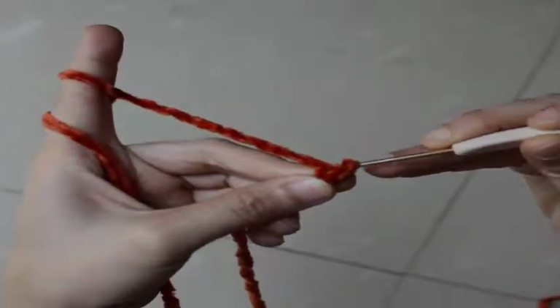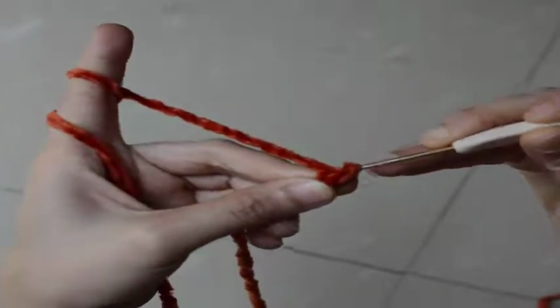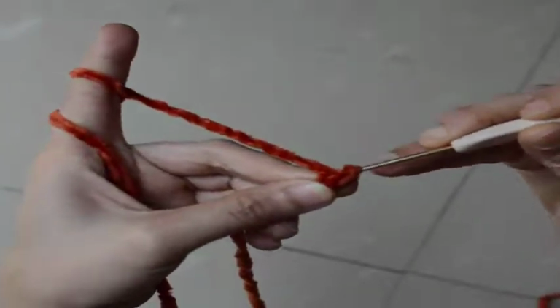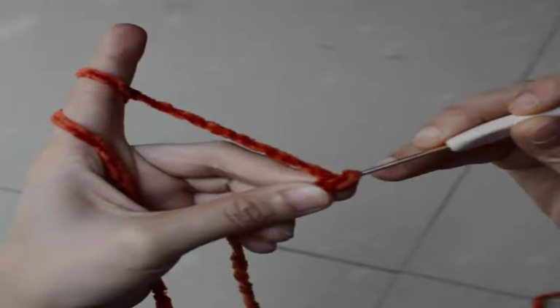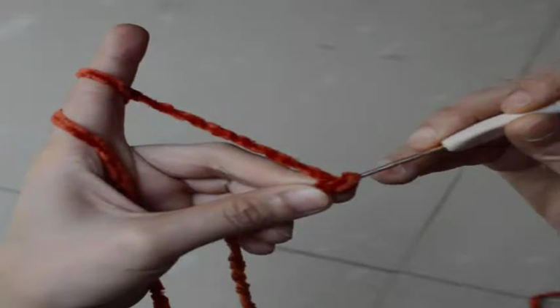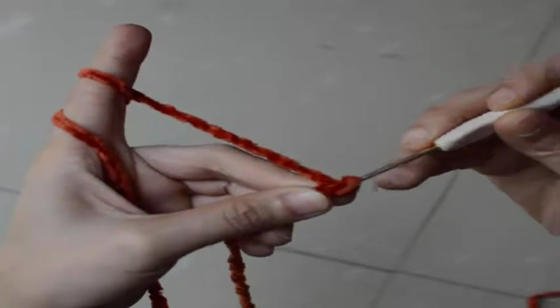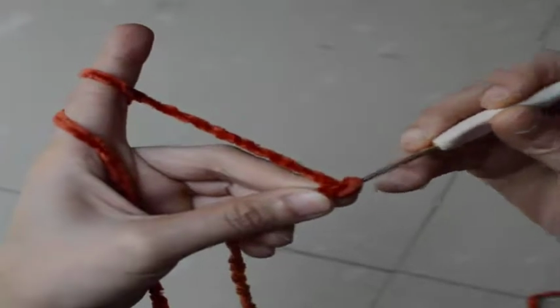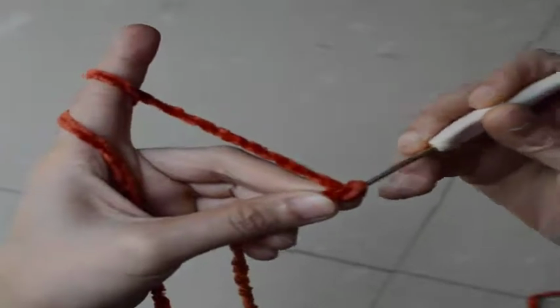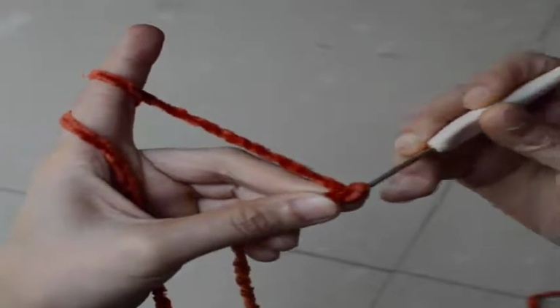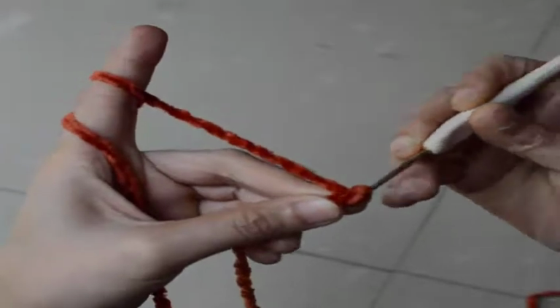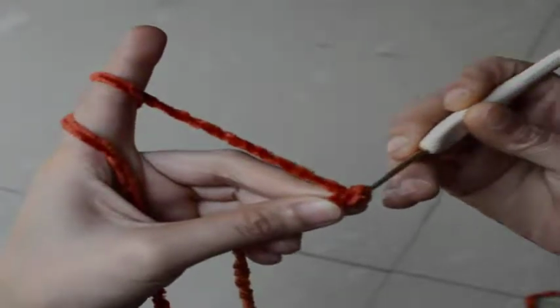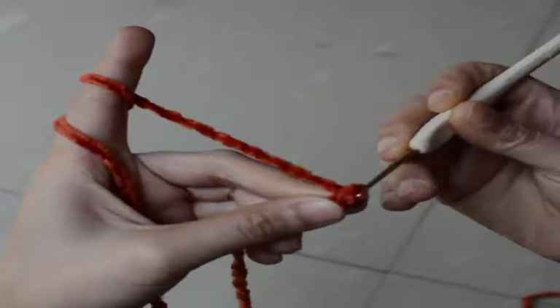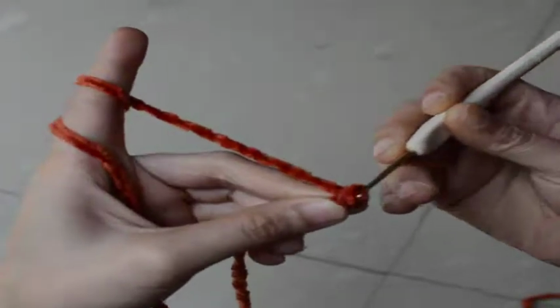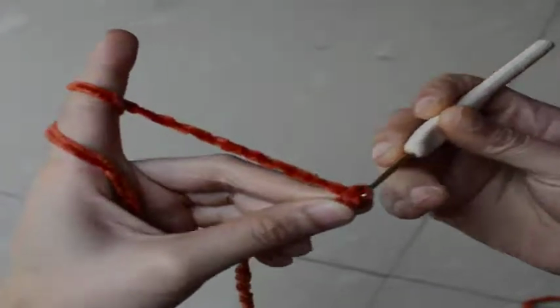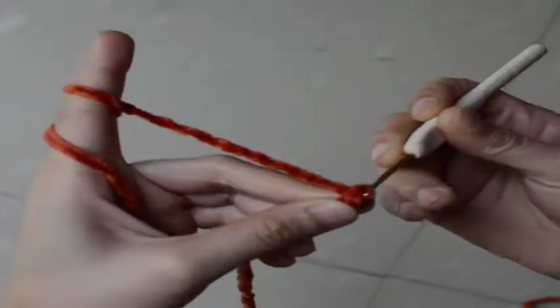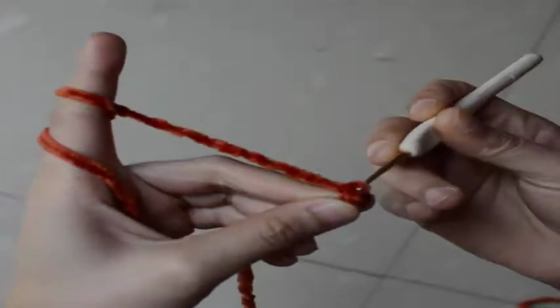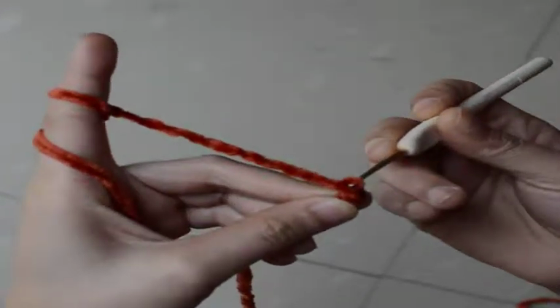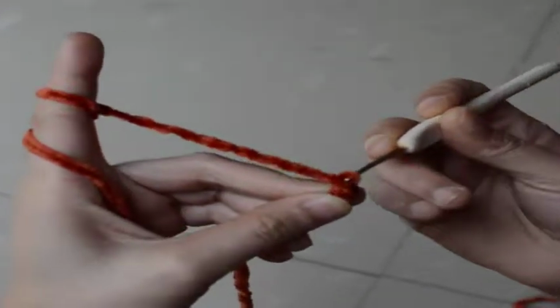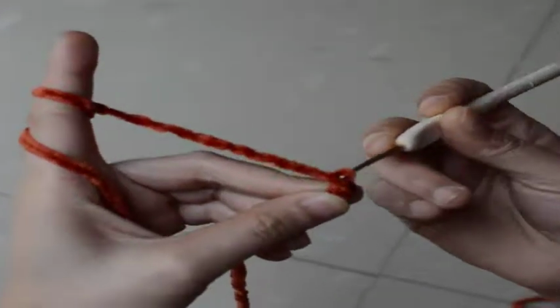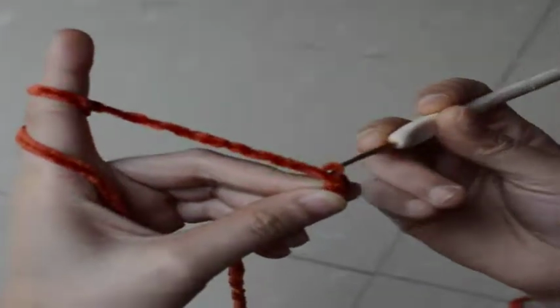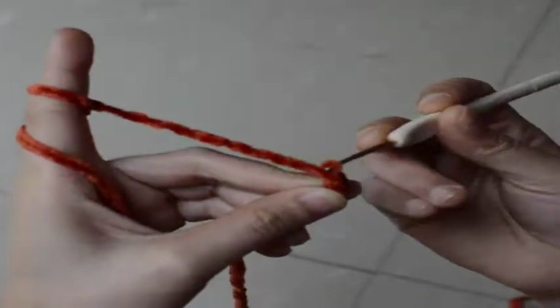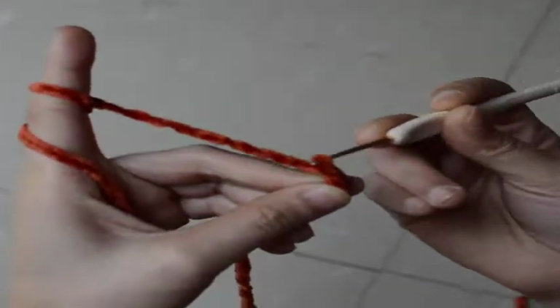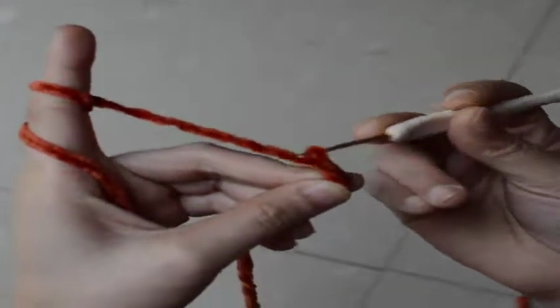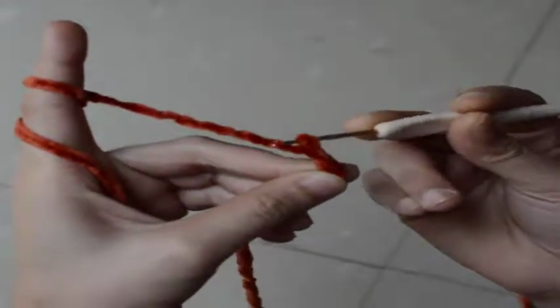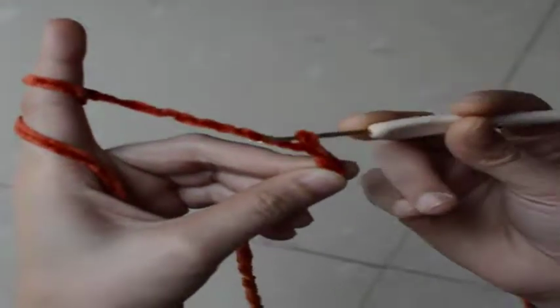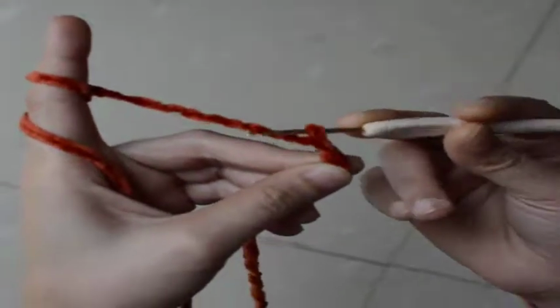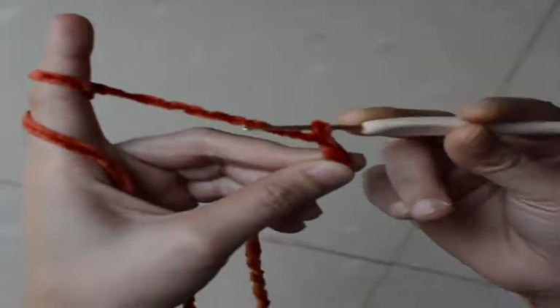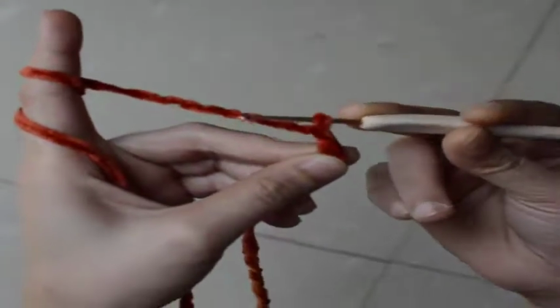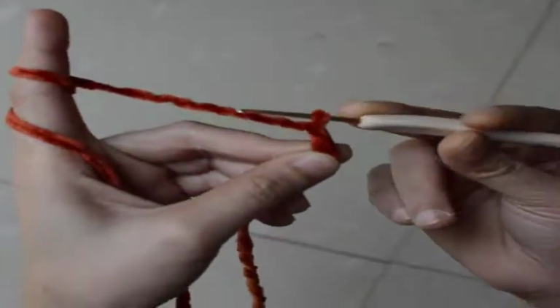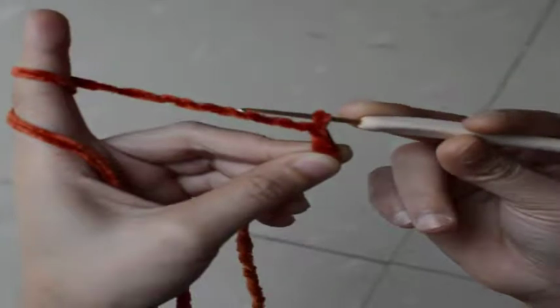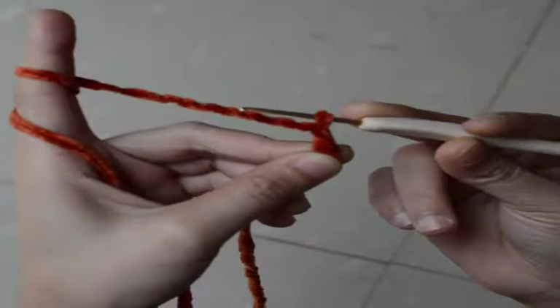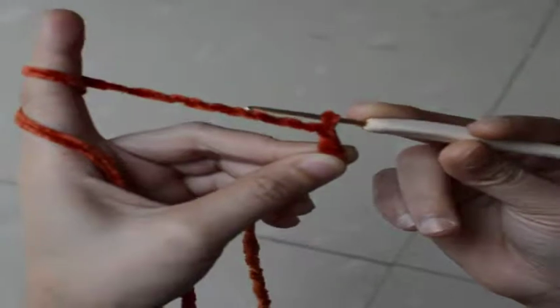That's the first chain, and the process of wrapping yarn to the hook and pulling this yarn over. So that's it!